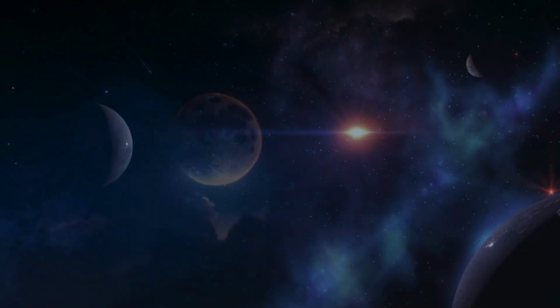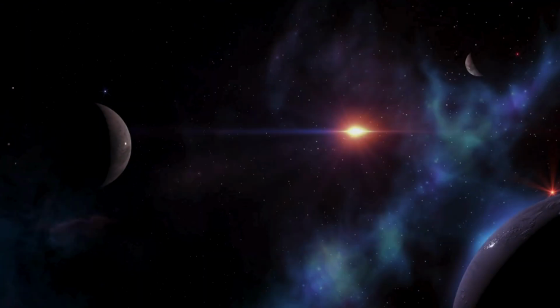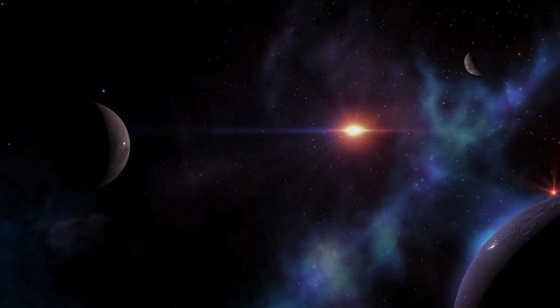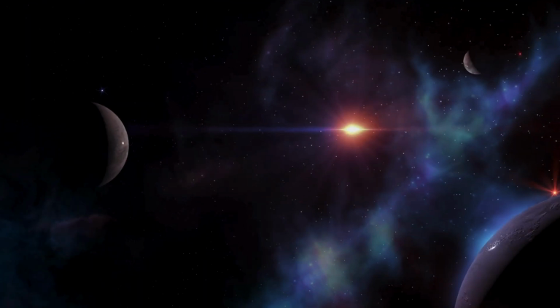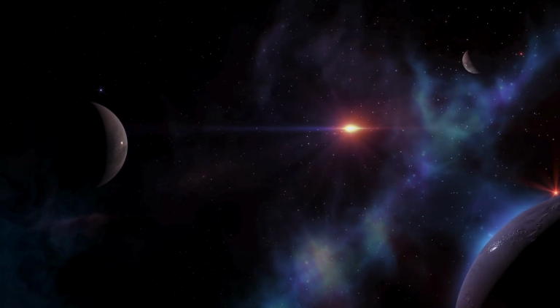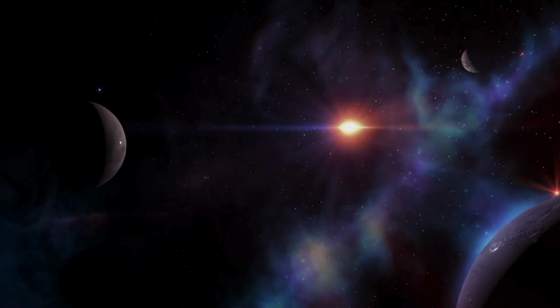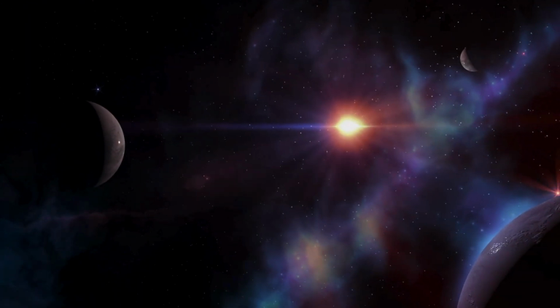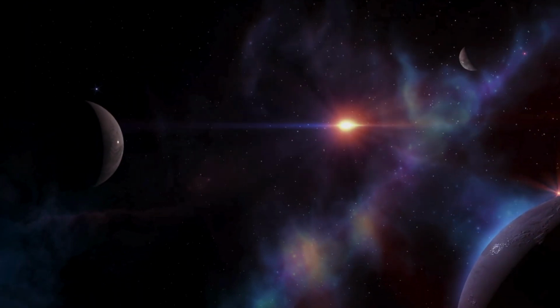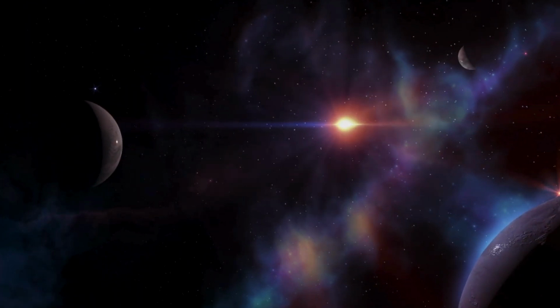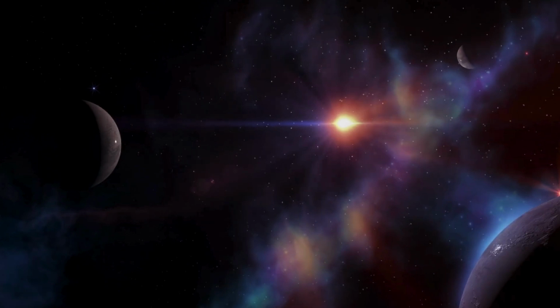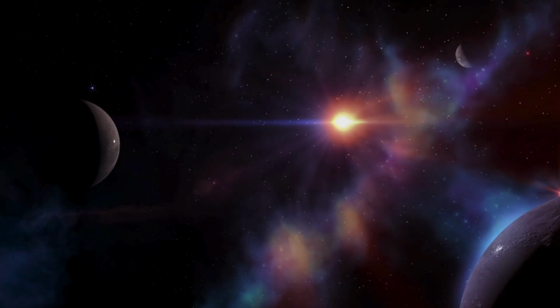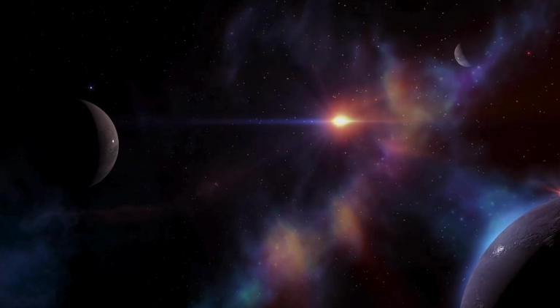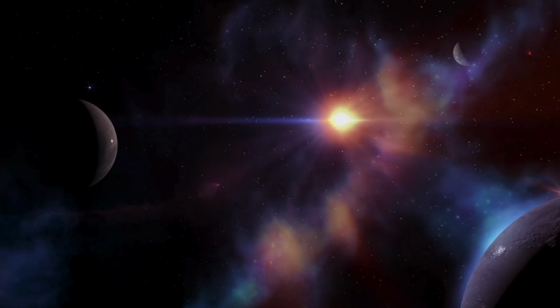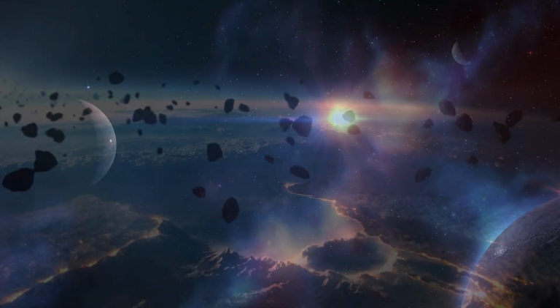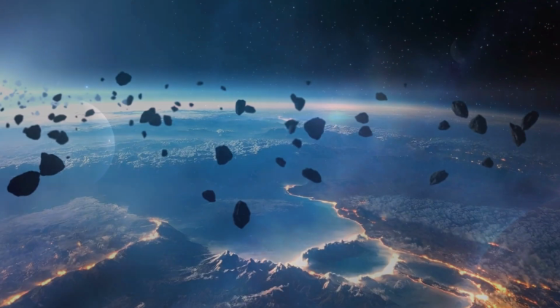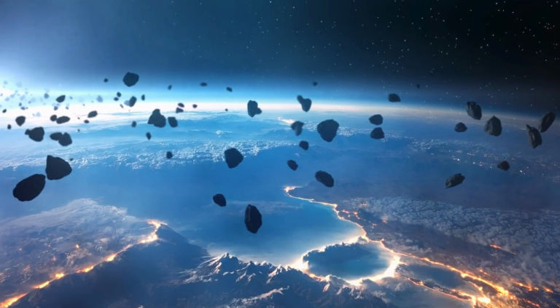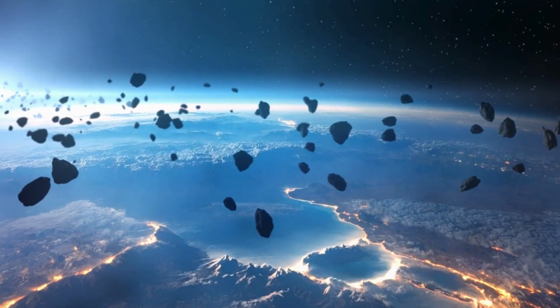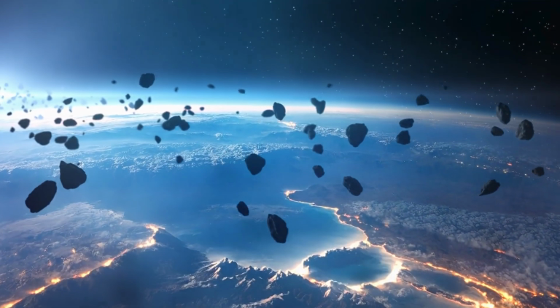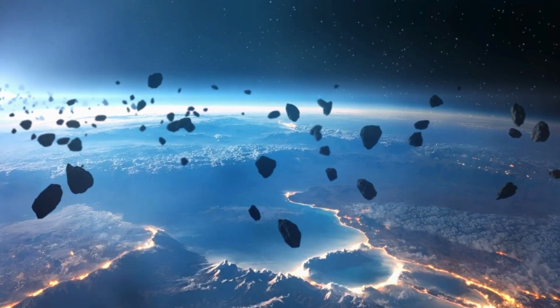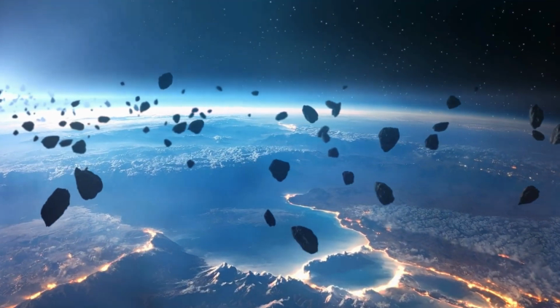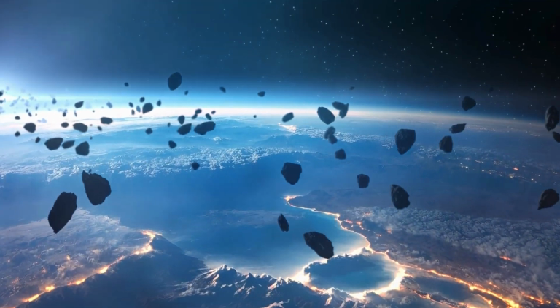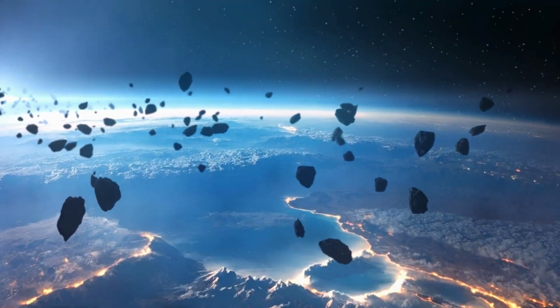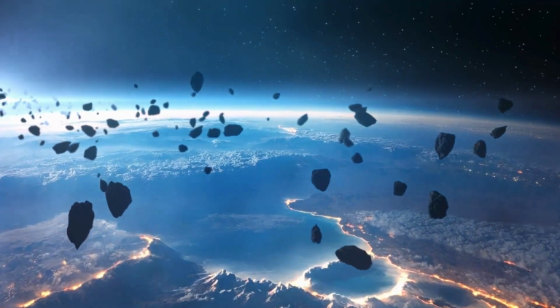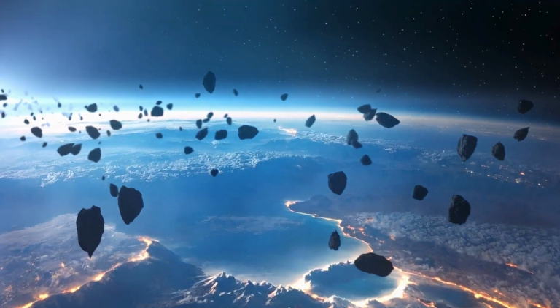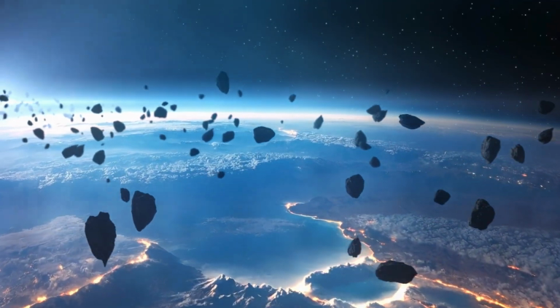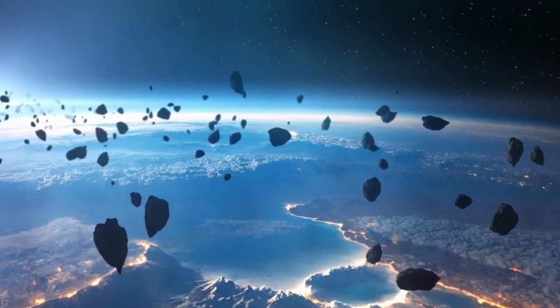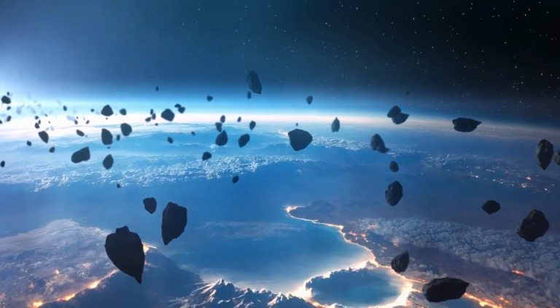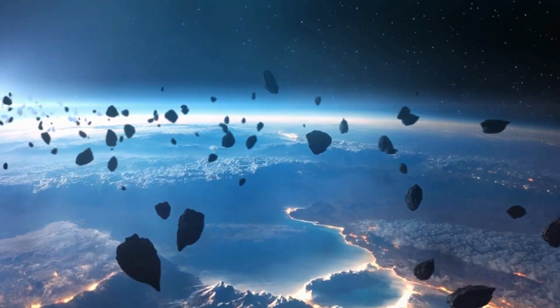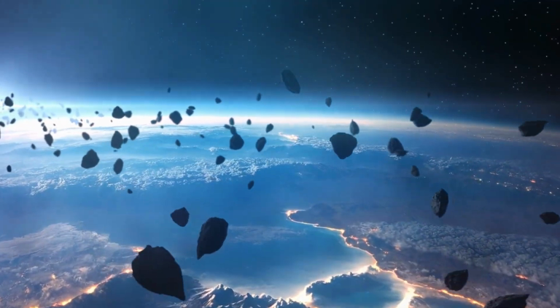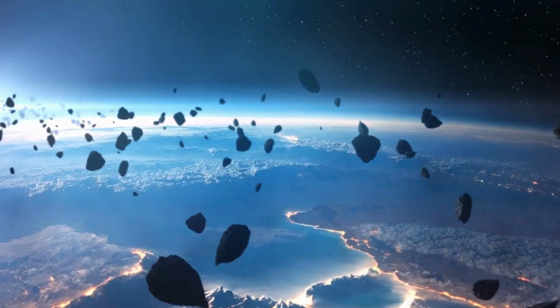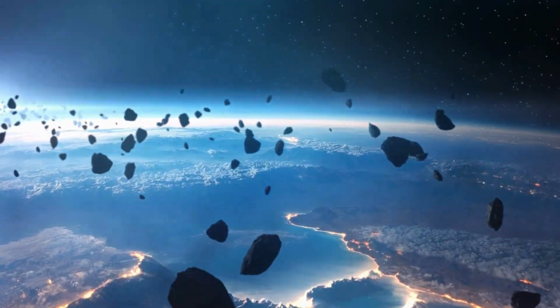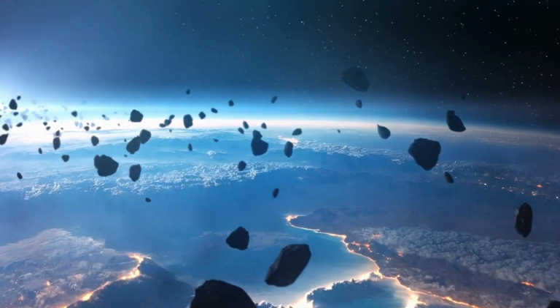The habitable zone is the region around a star where conditions are just right for liquid water to exist — a key ingredient for life as we know it.